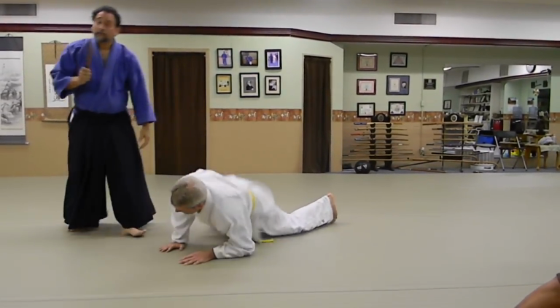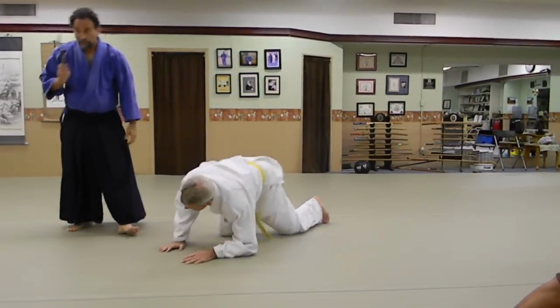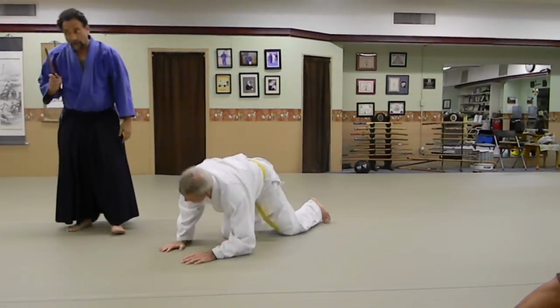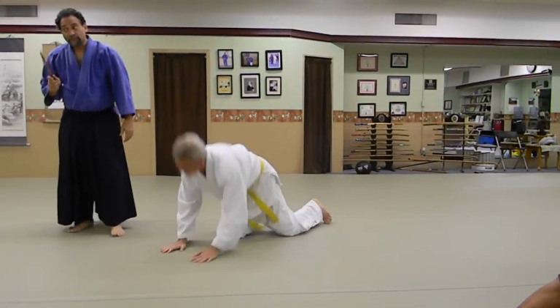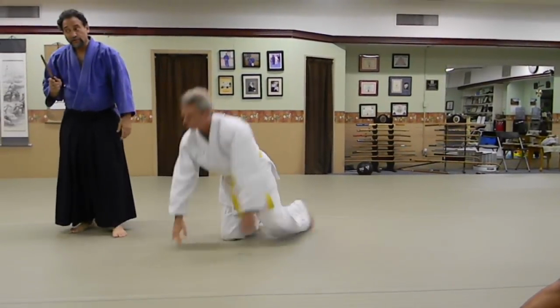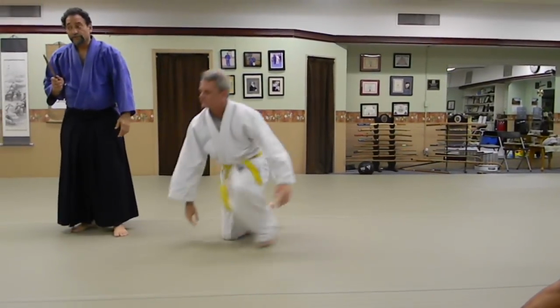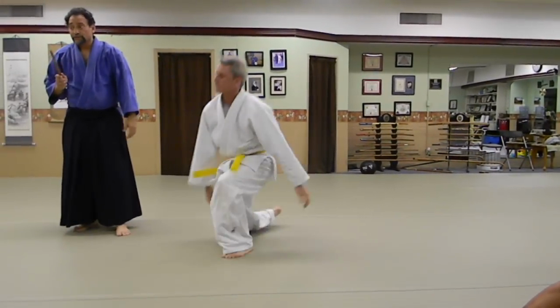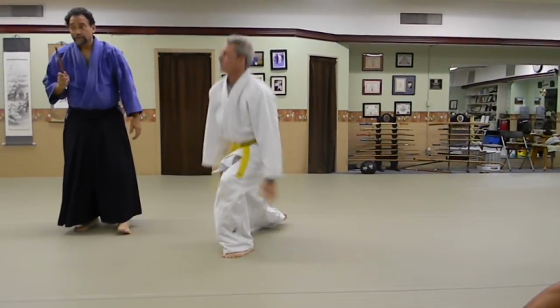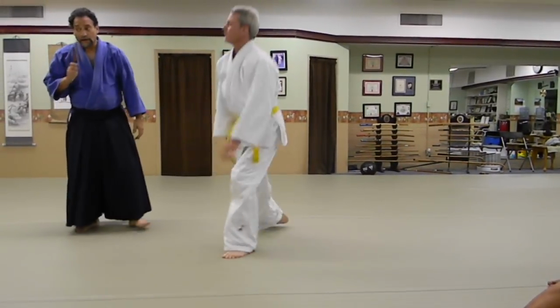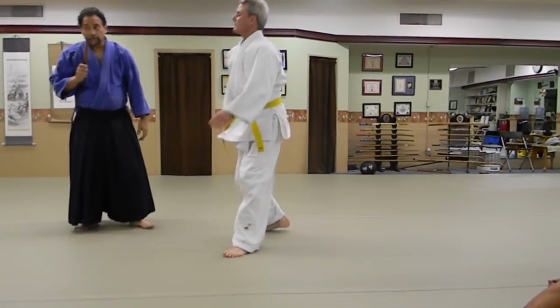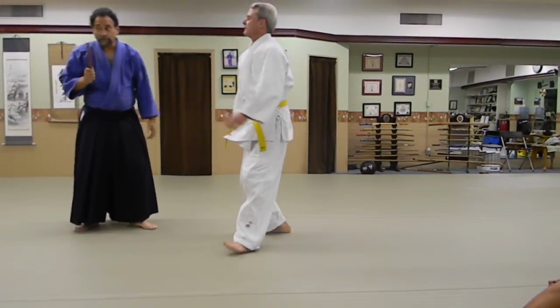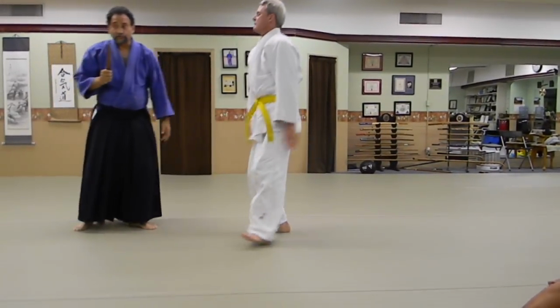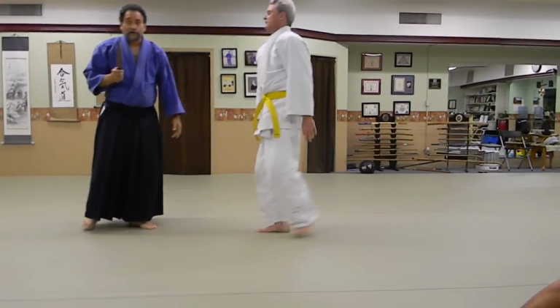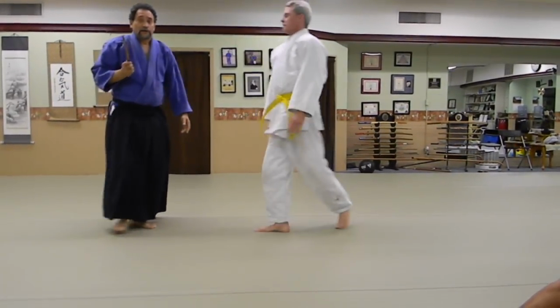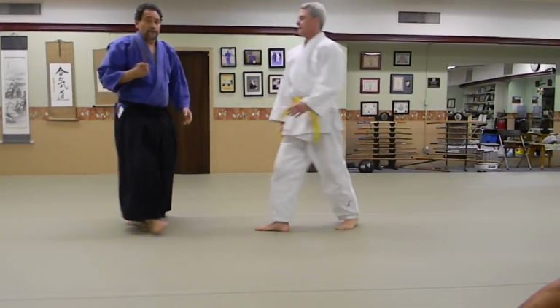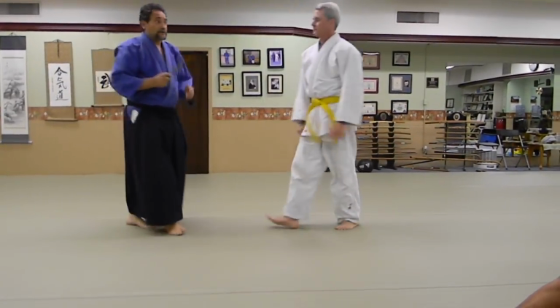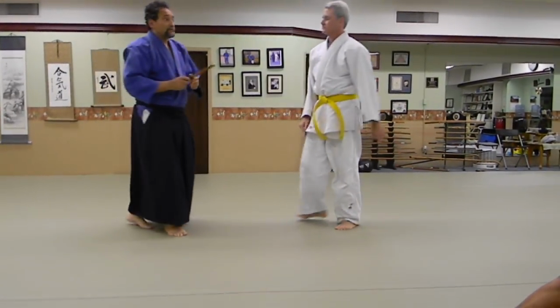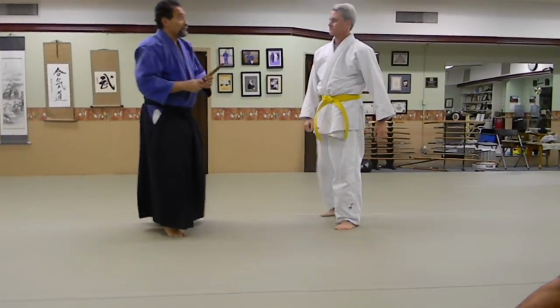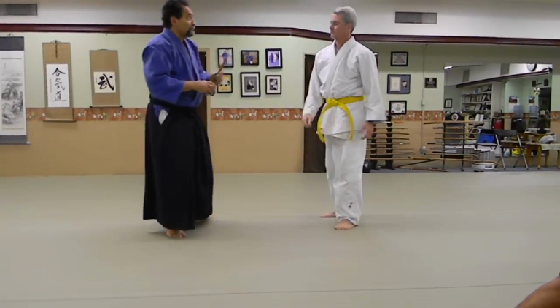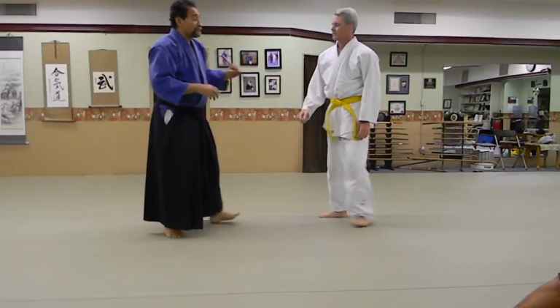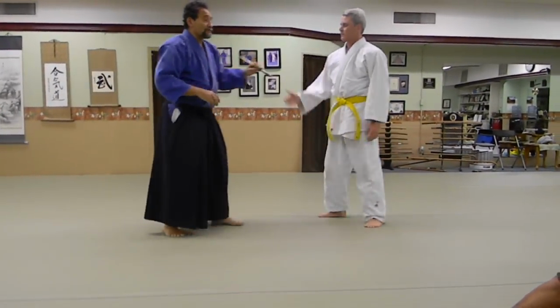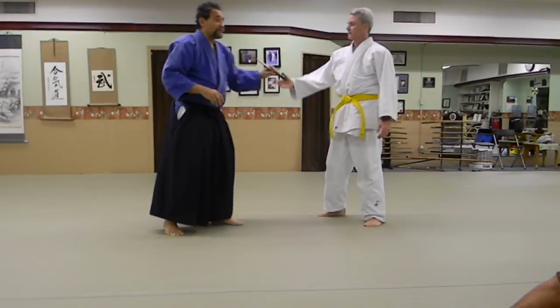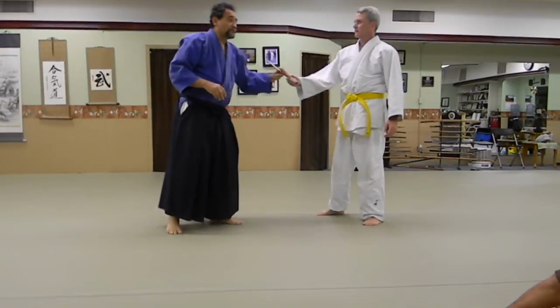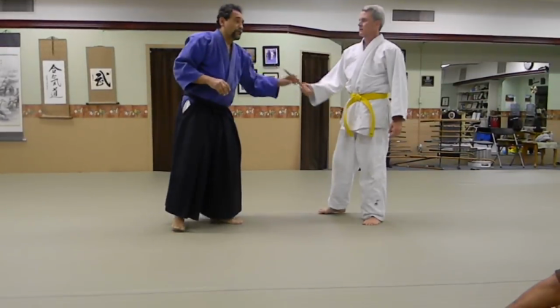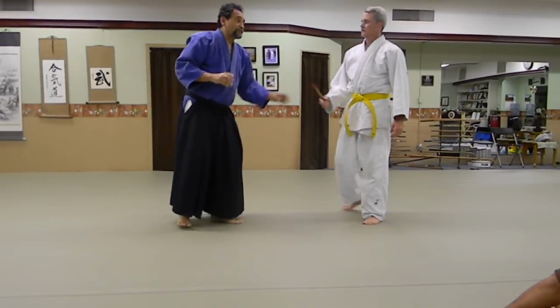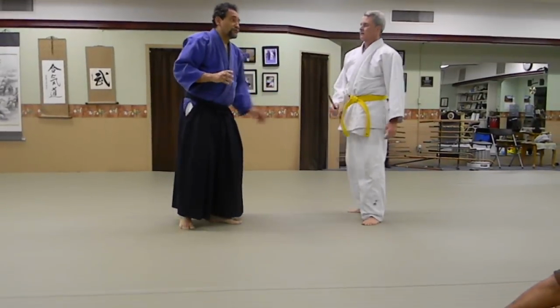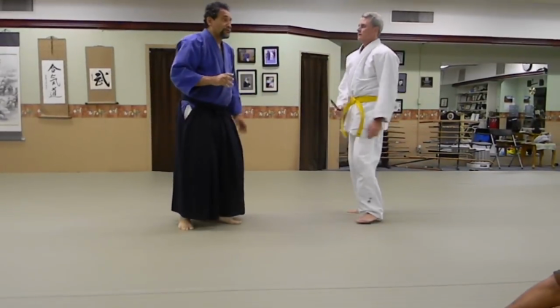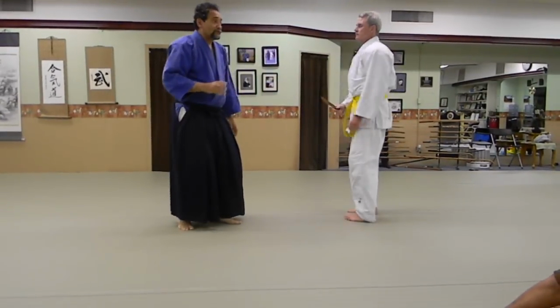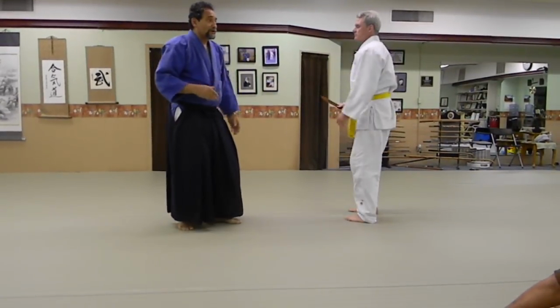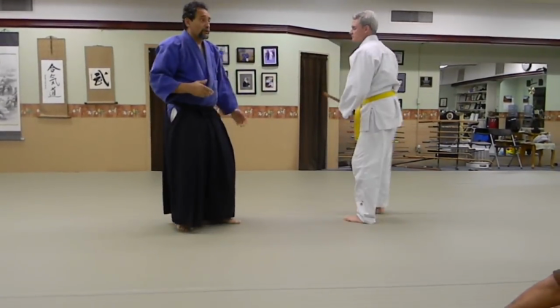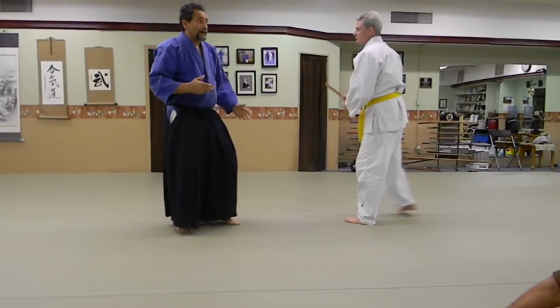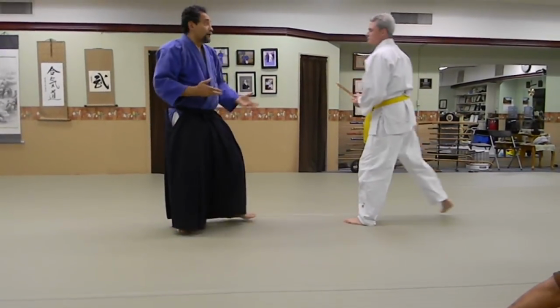You got to have skill. You can't just think that because you saw Sensei do it once in the dojo, you're going to go back out and do the same.